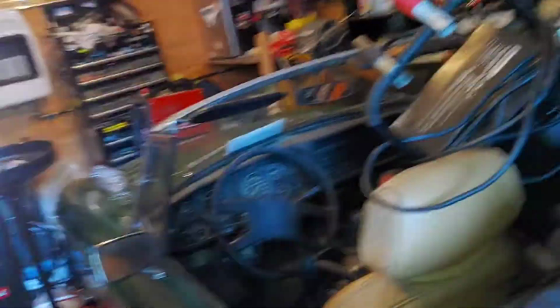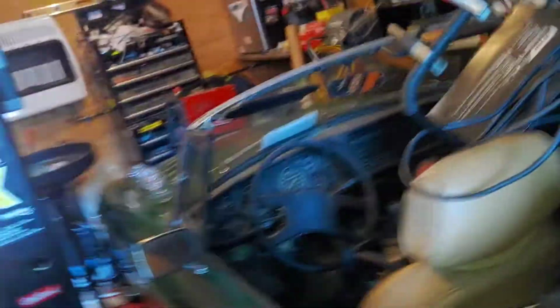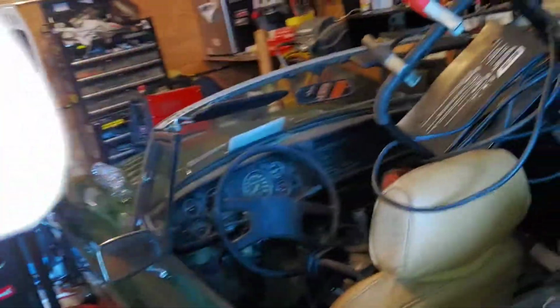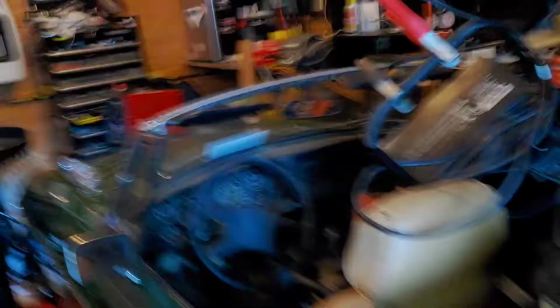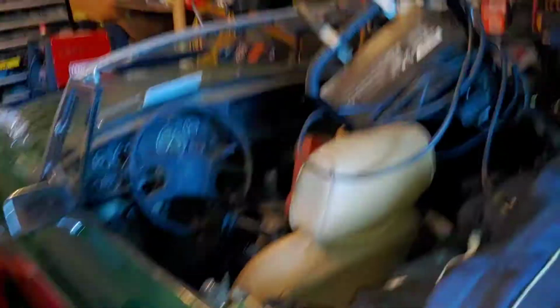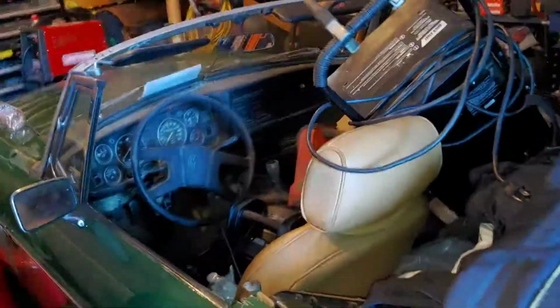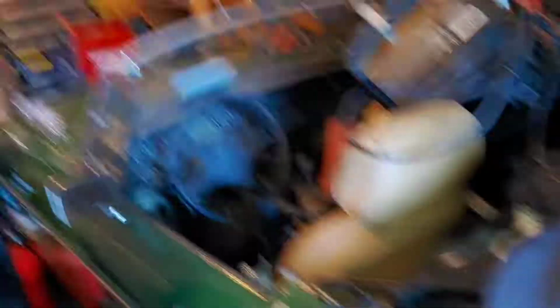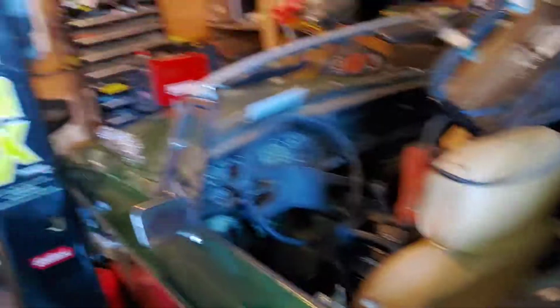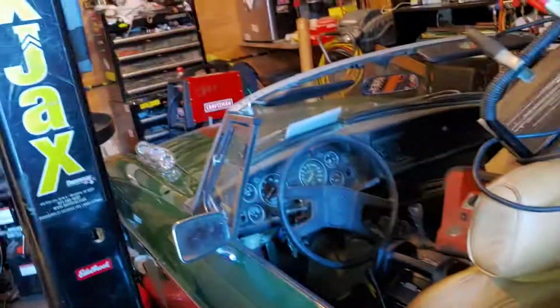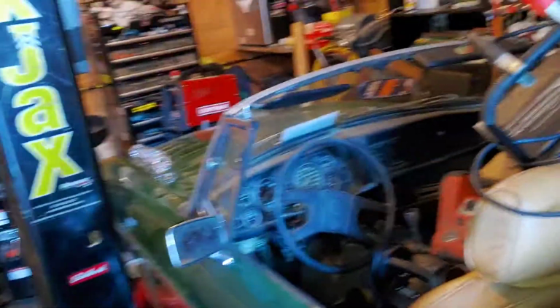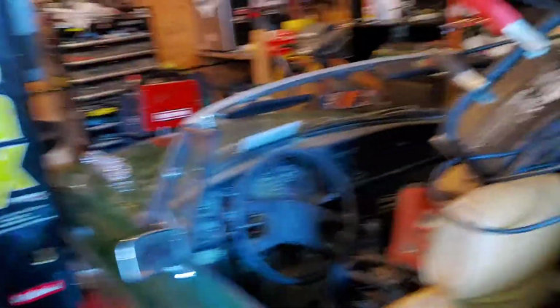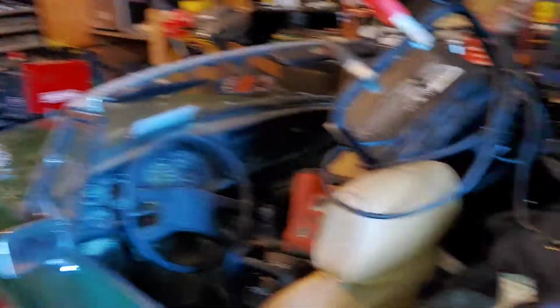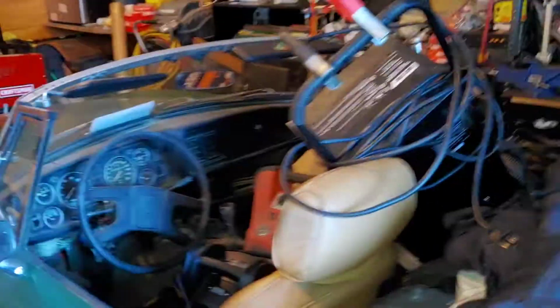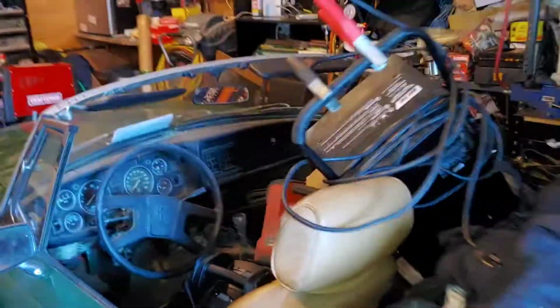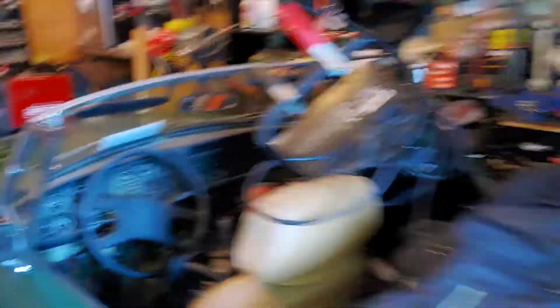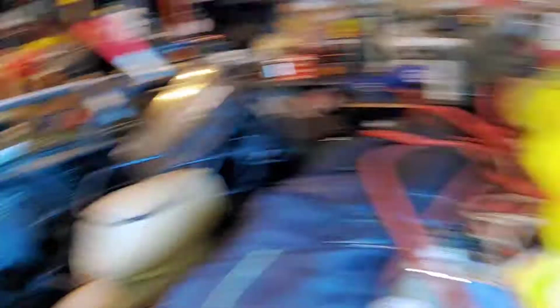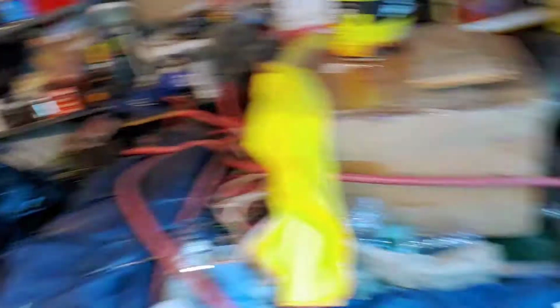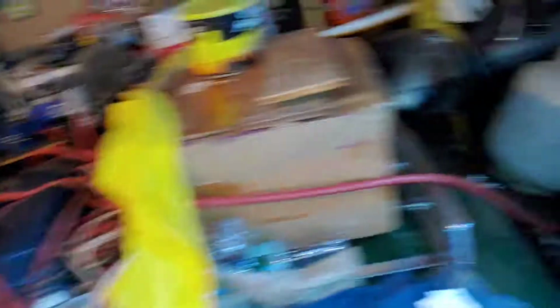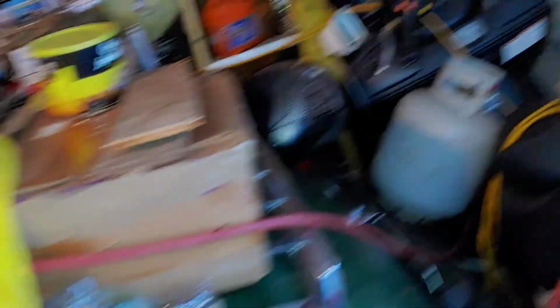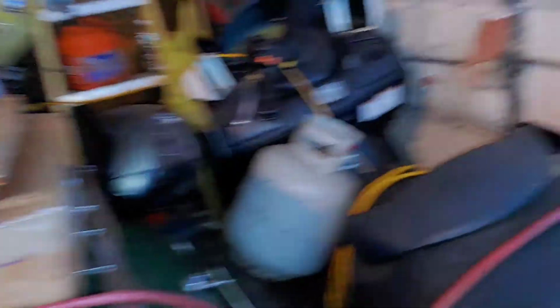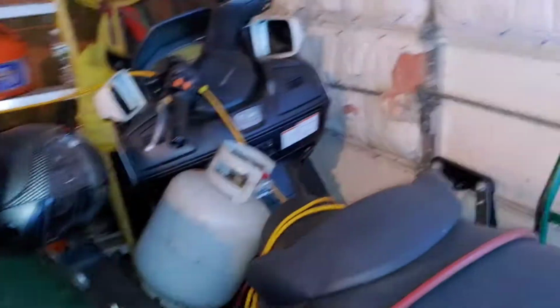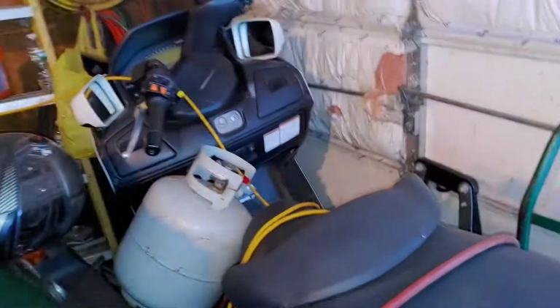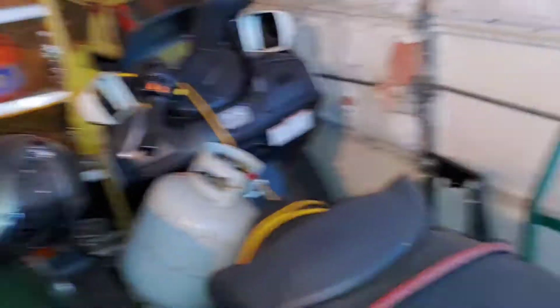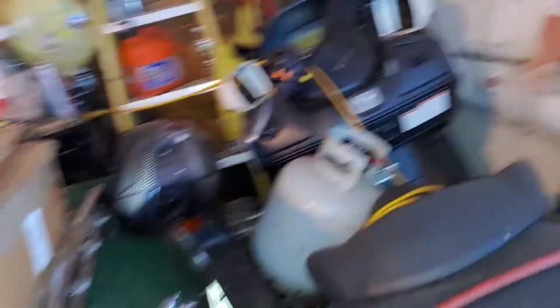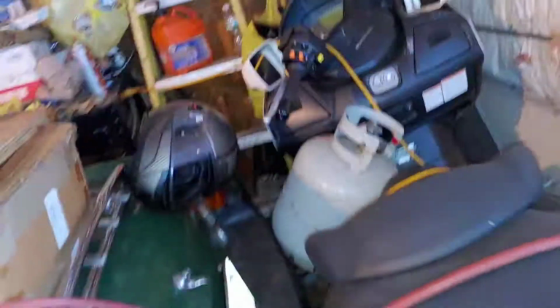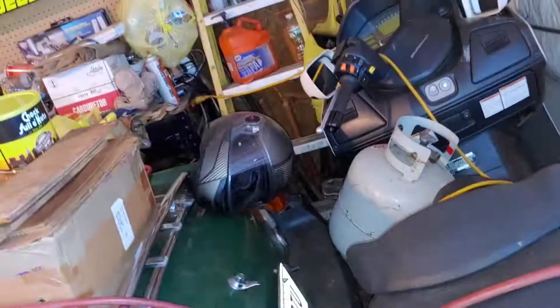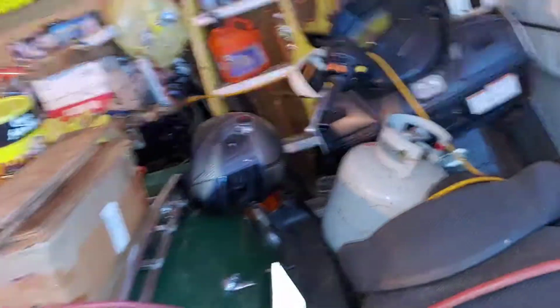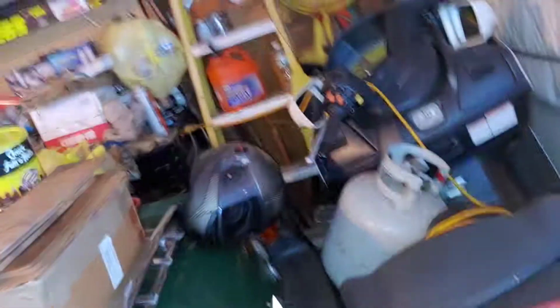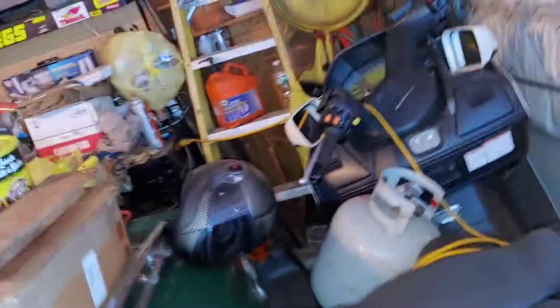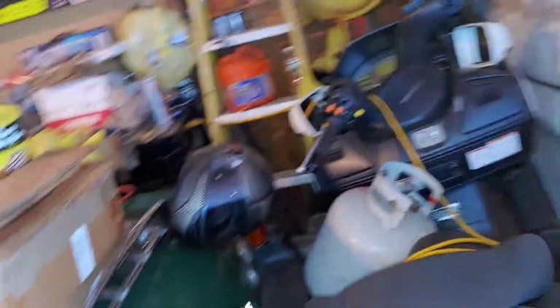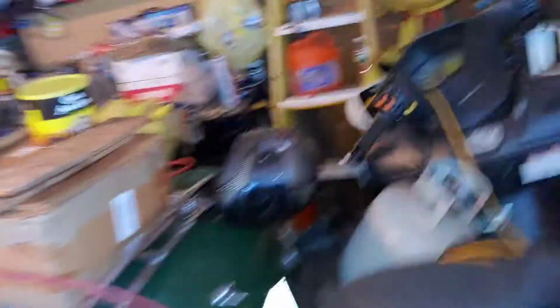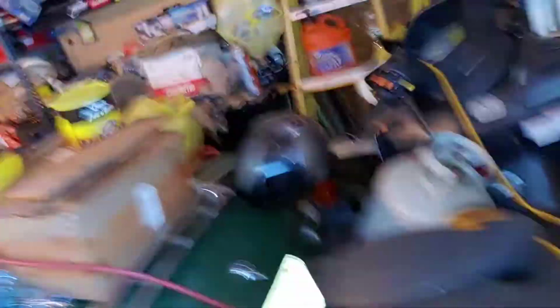She's going to run. I just got to charge the battery — she'll start right up.